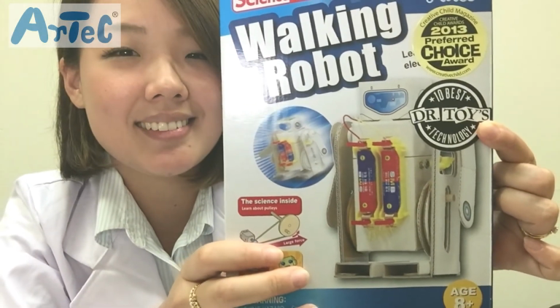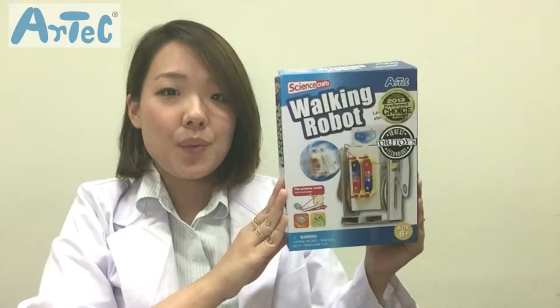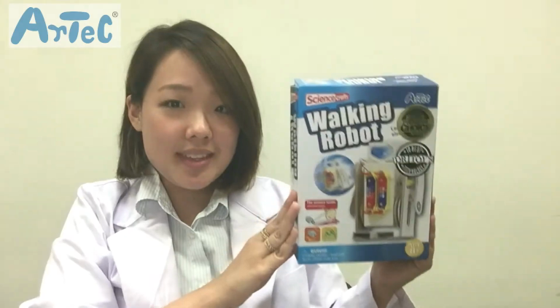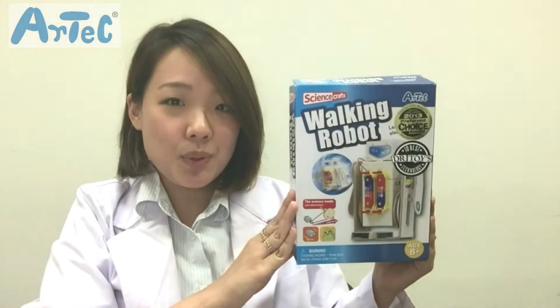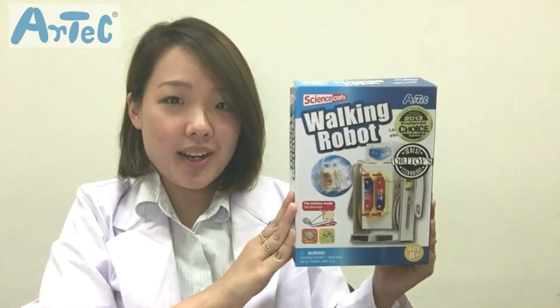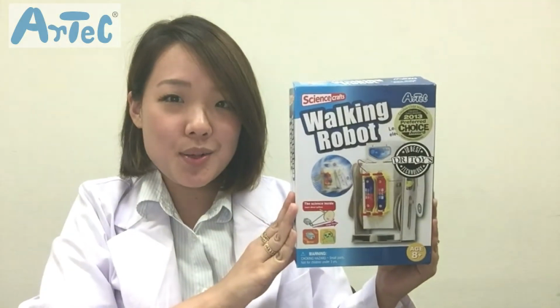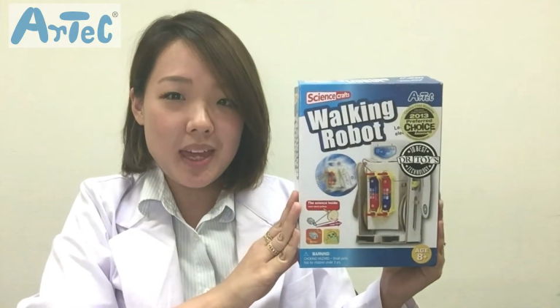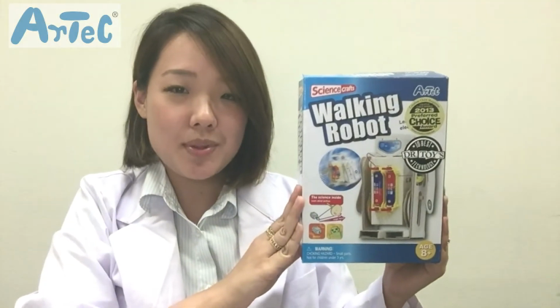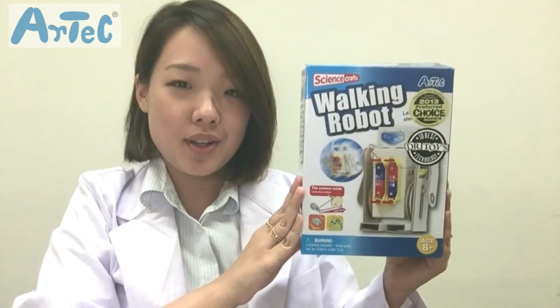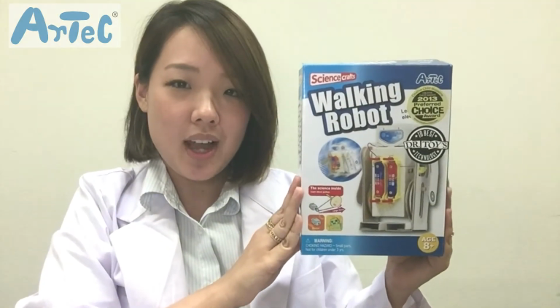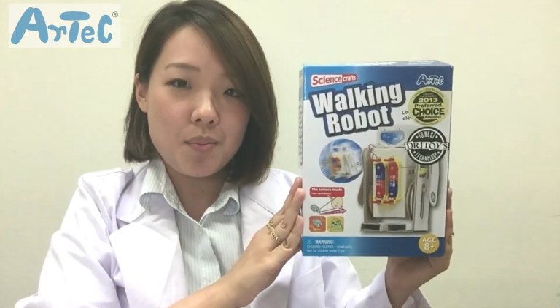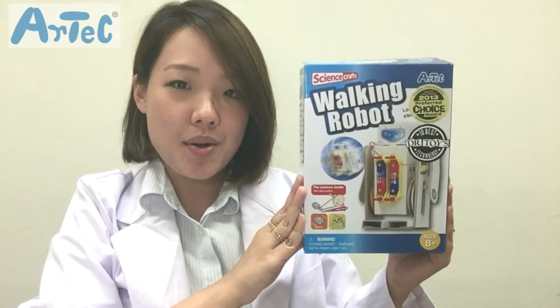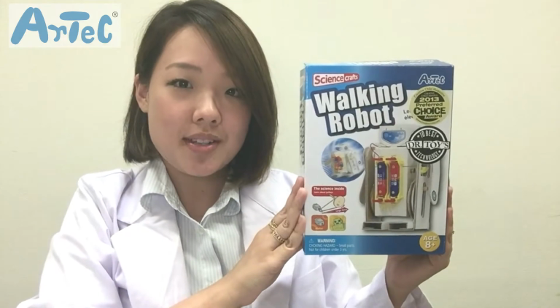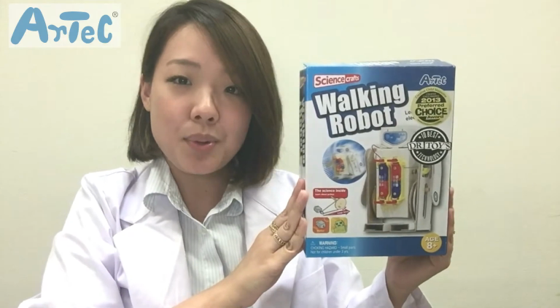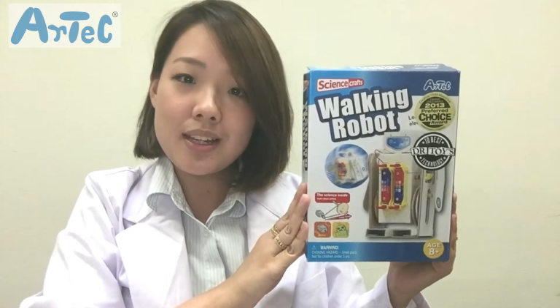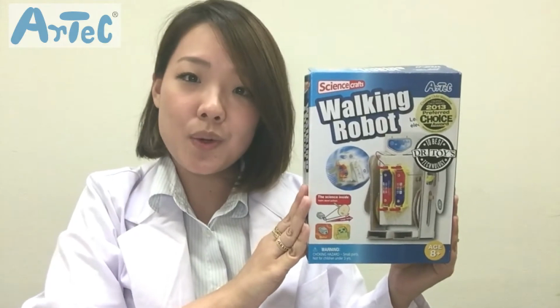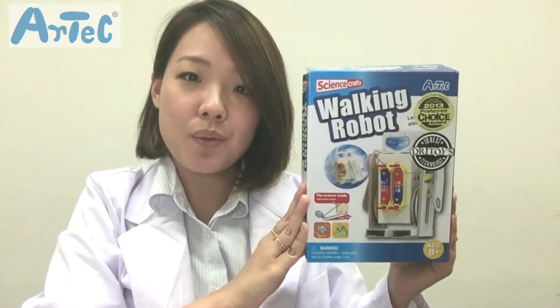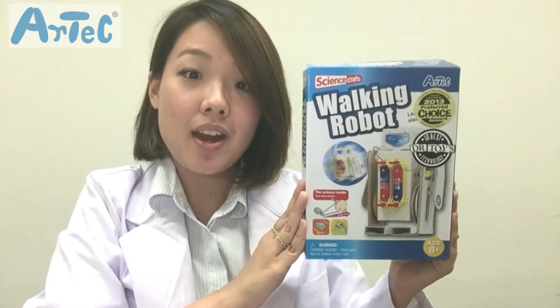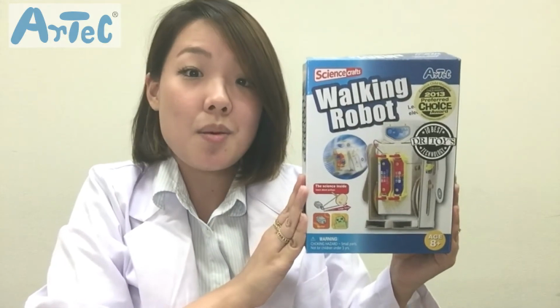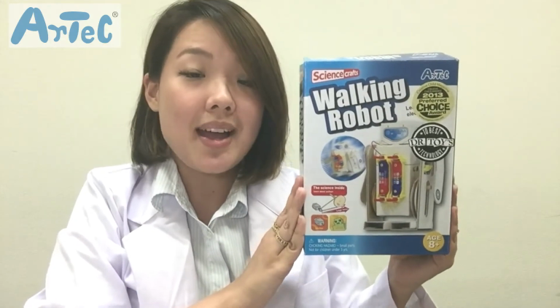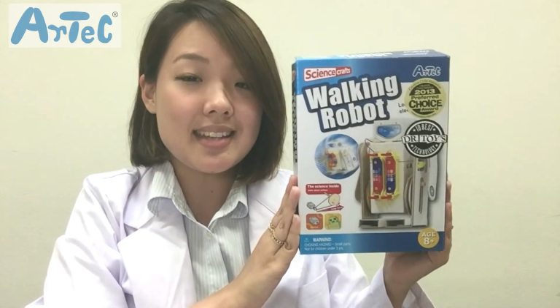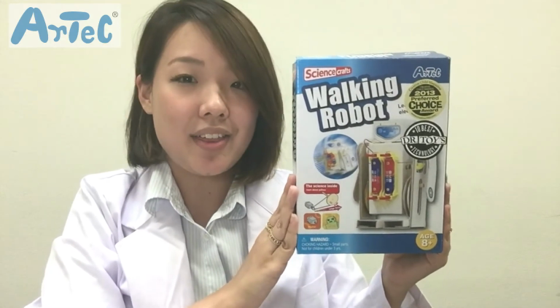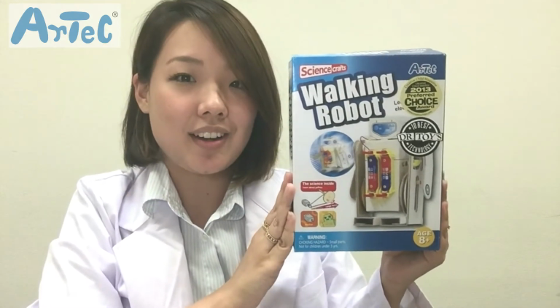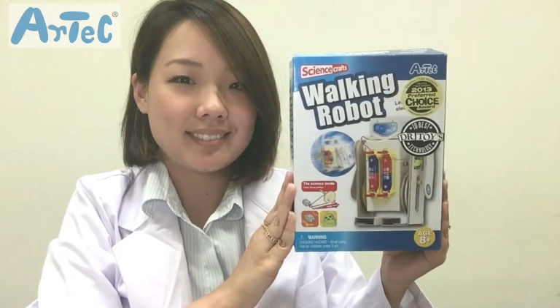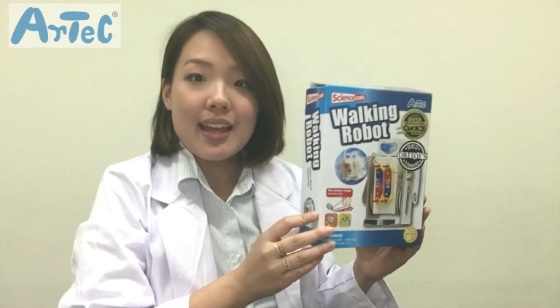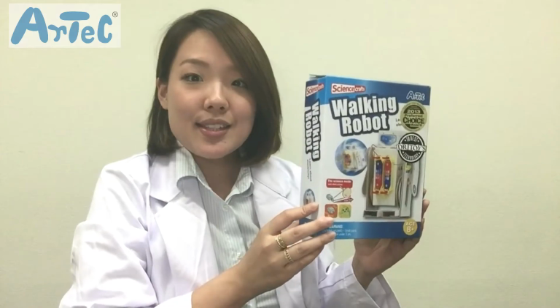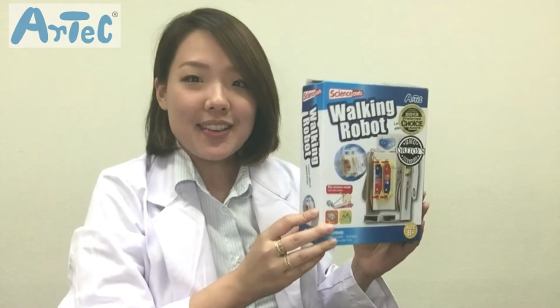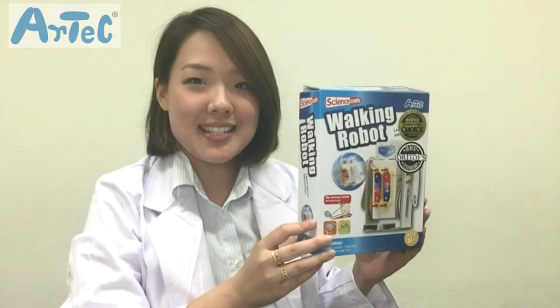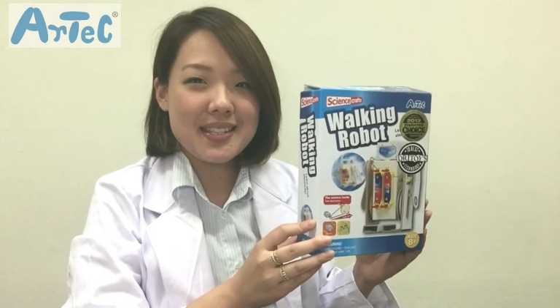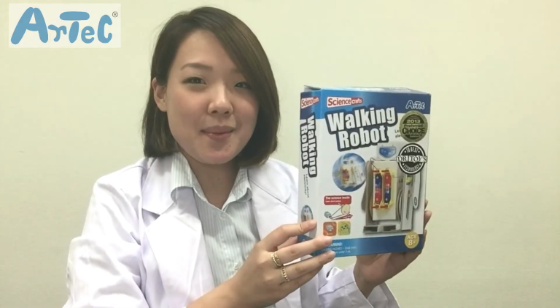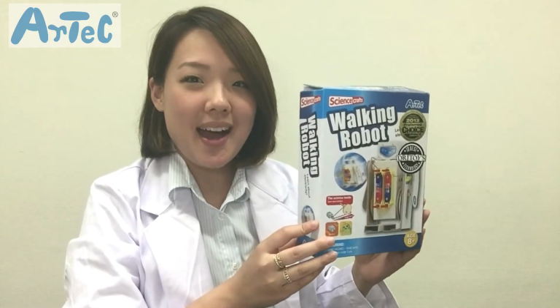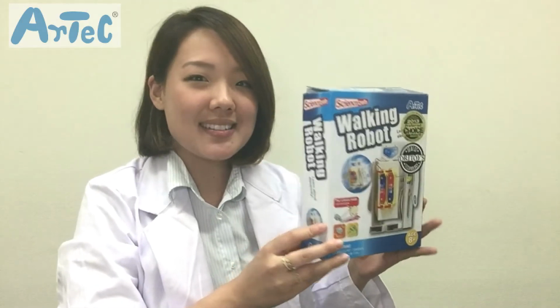With this product you'll be able to learn how motors and pulleys work when they are combined together. So let's see what's in the box.